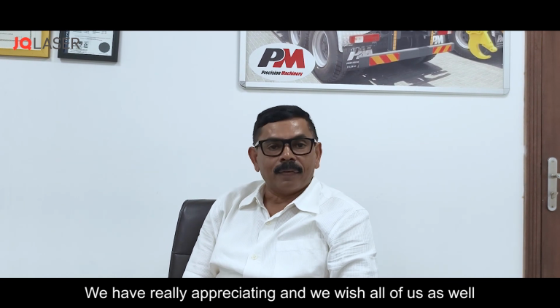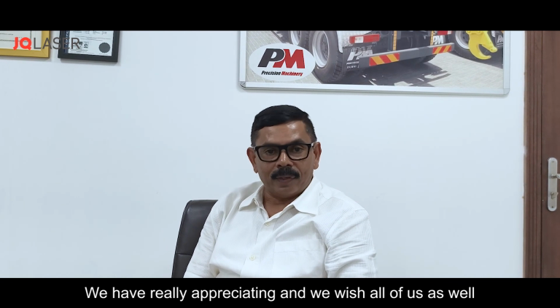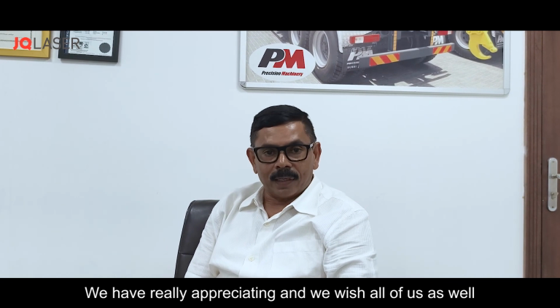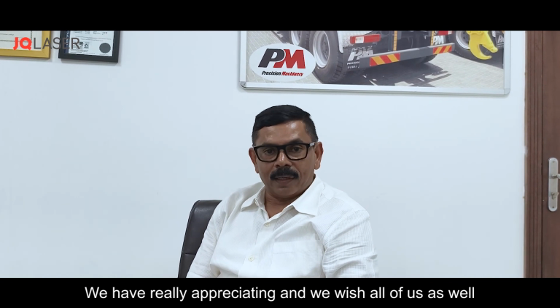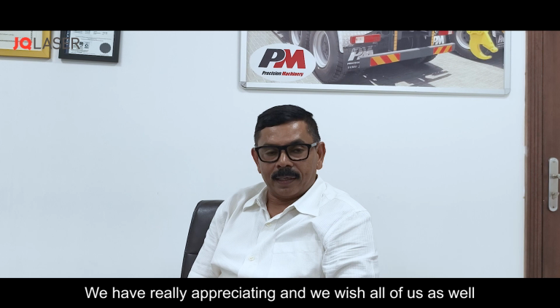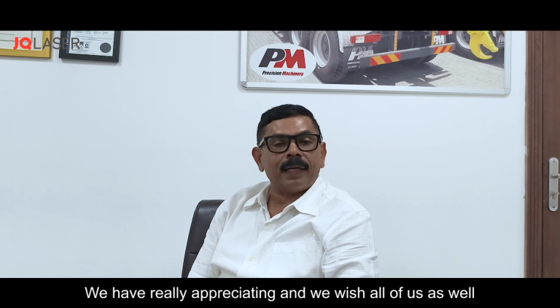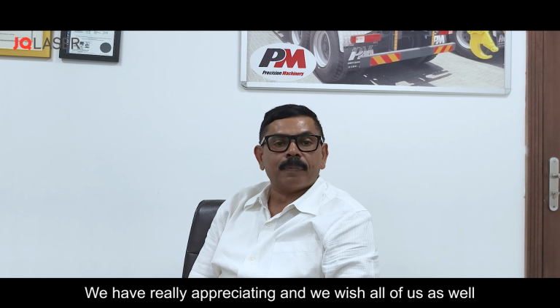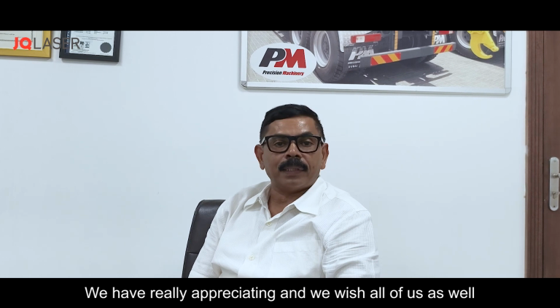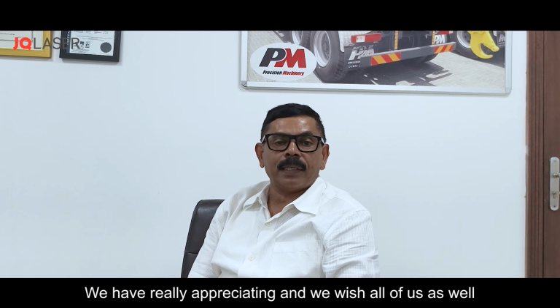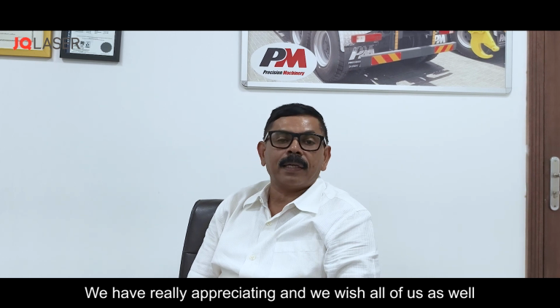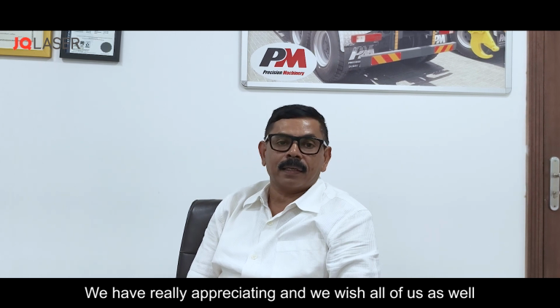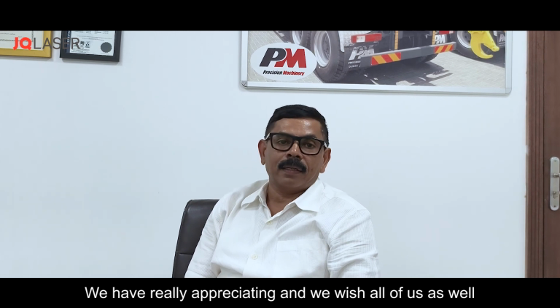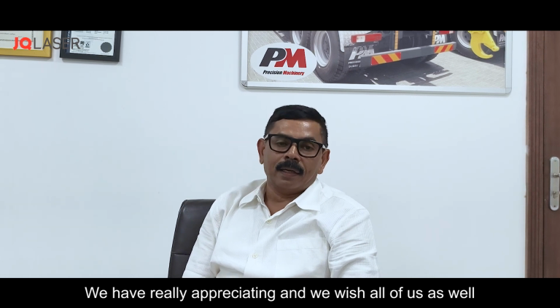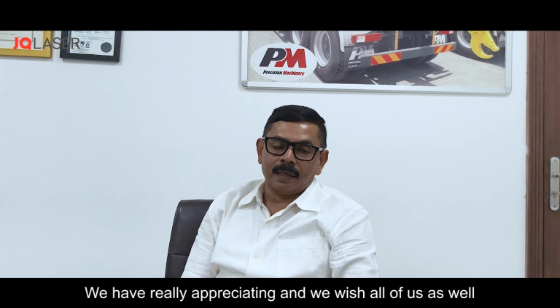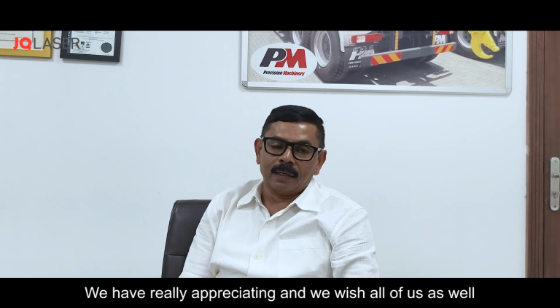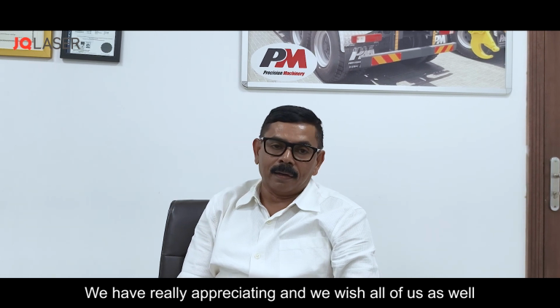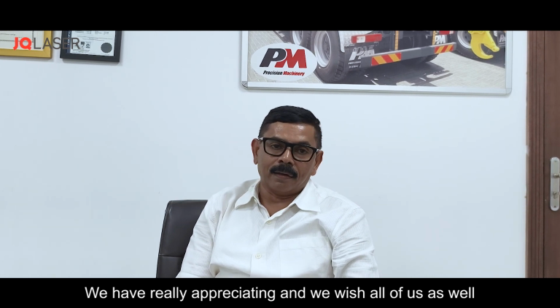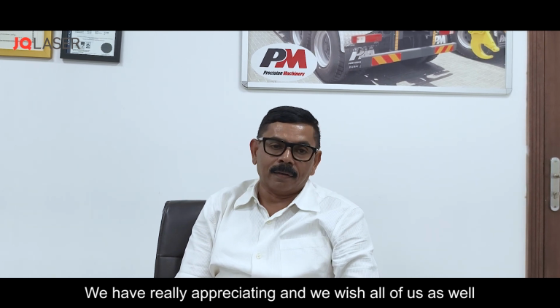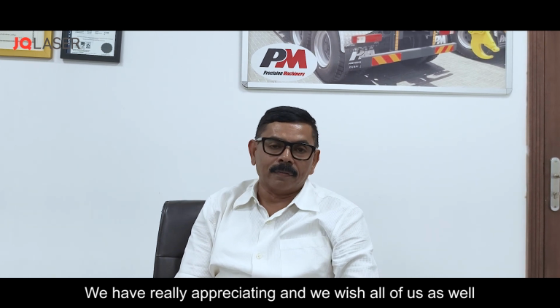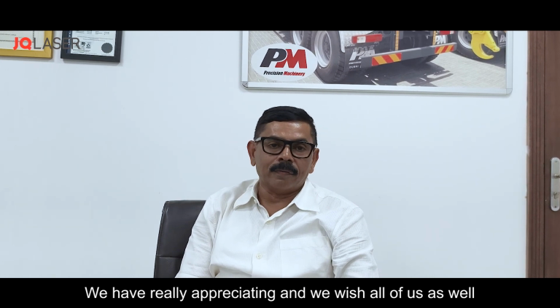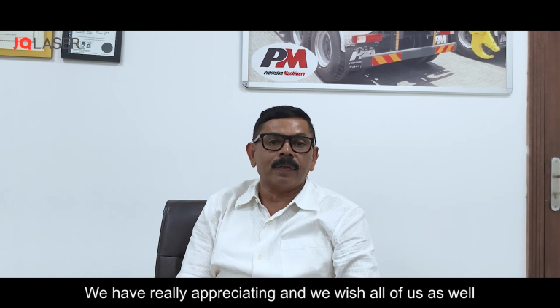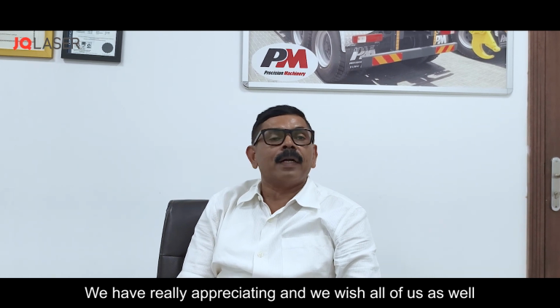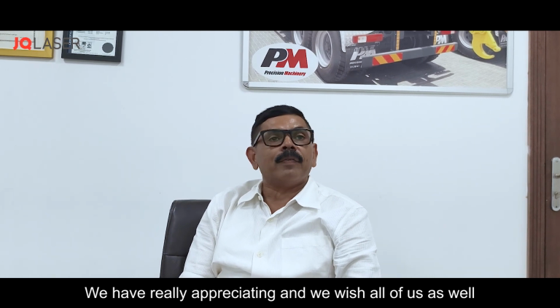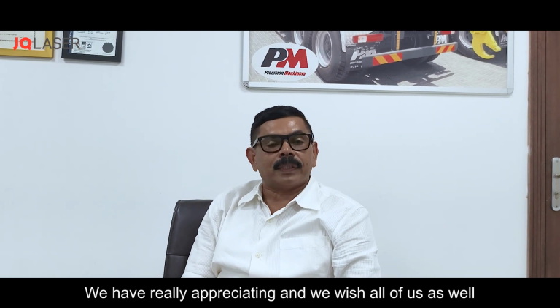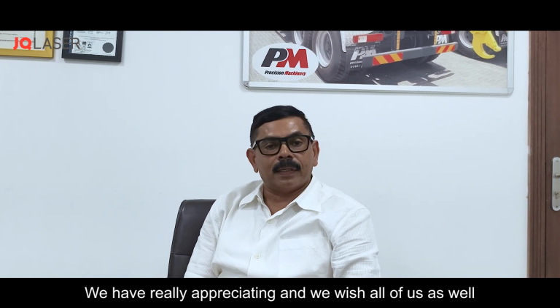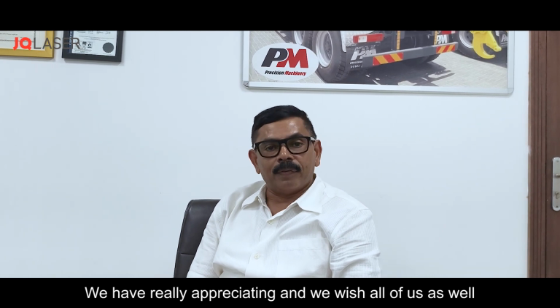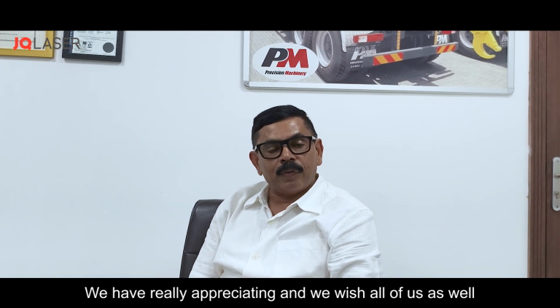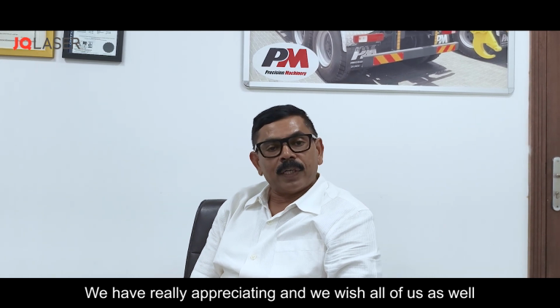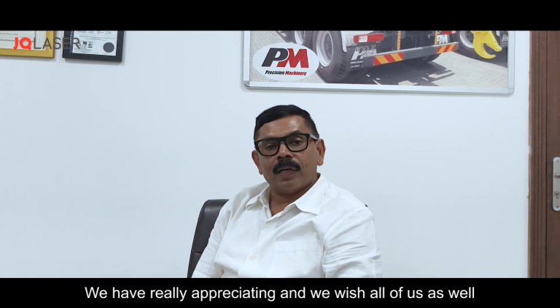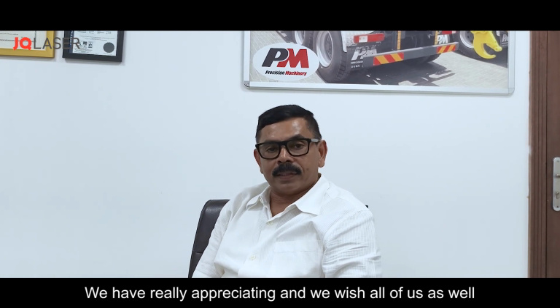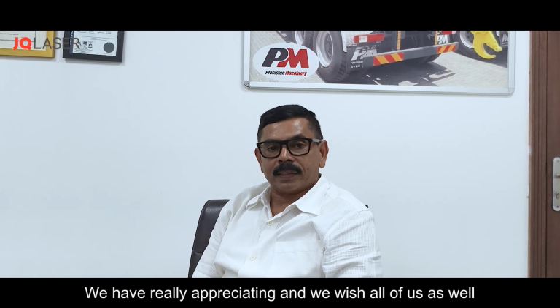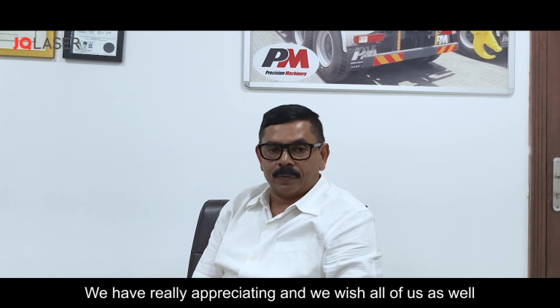We are really appreciating and we wish all success.